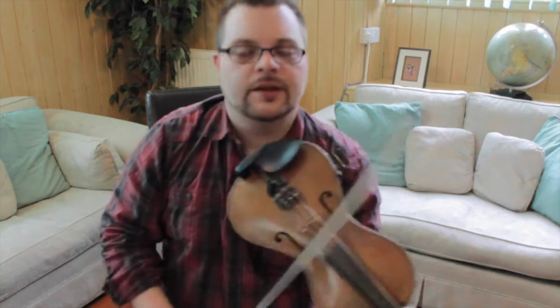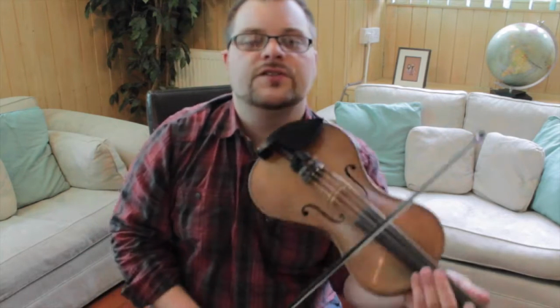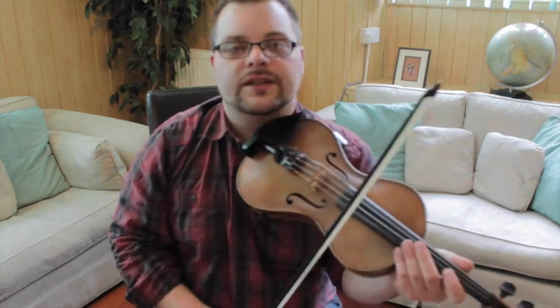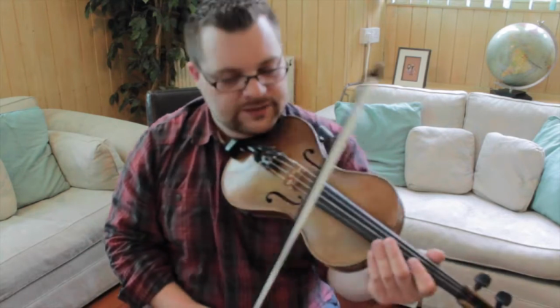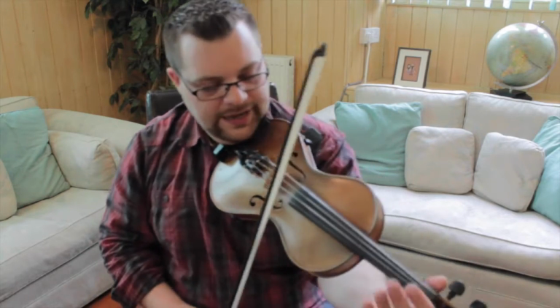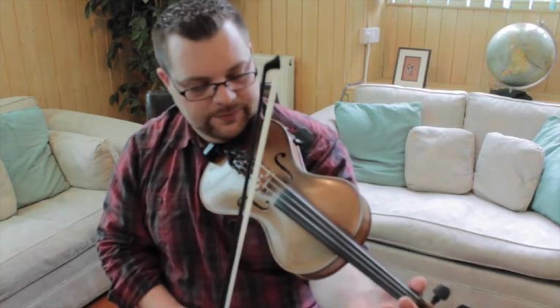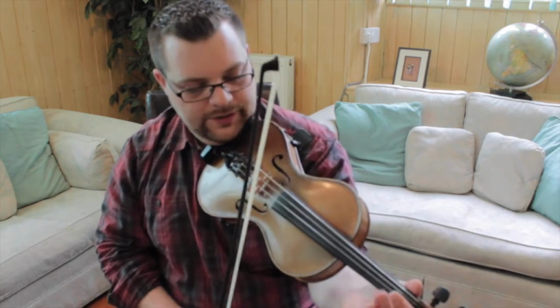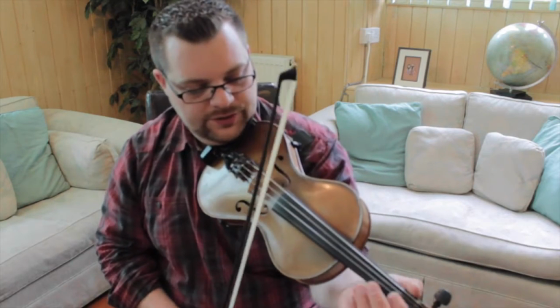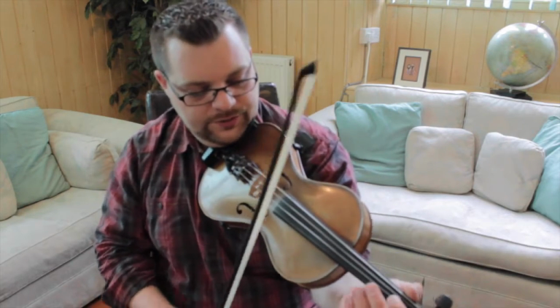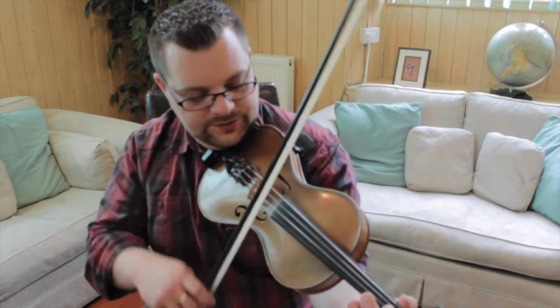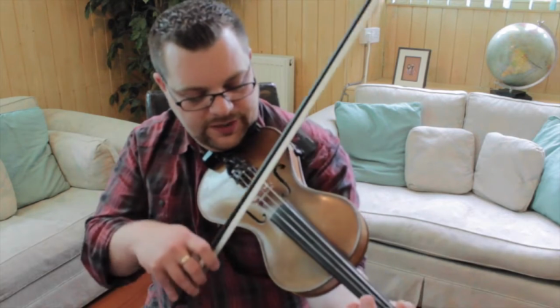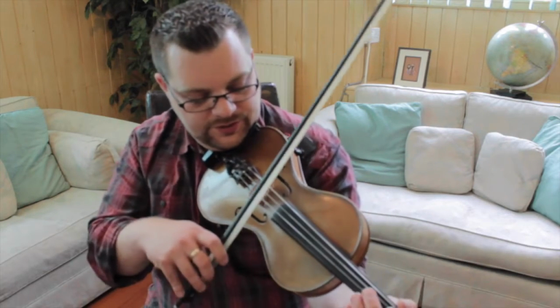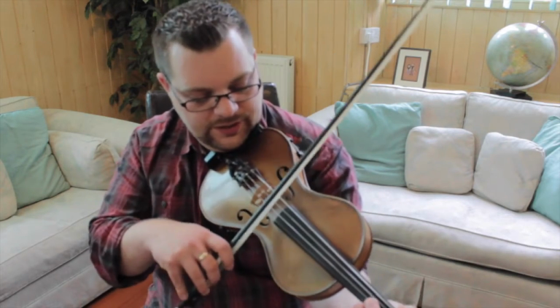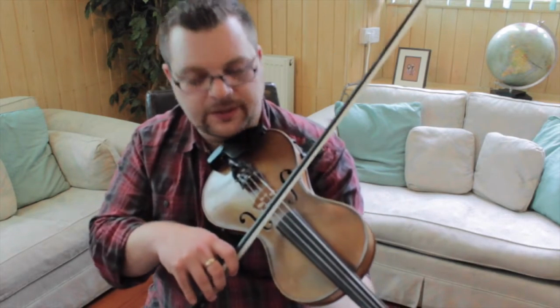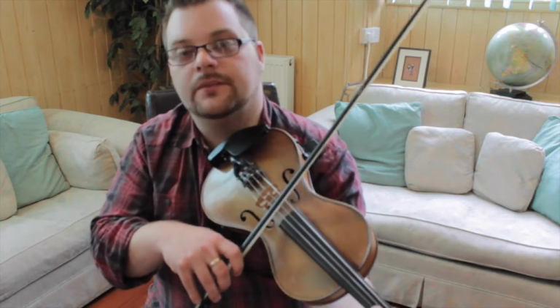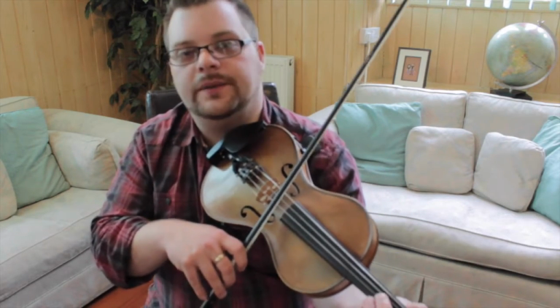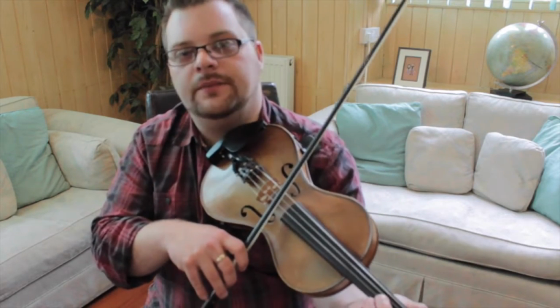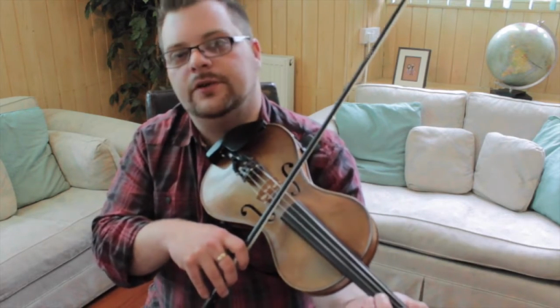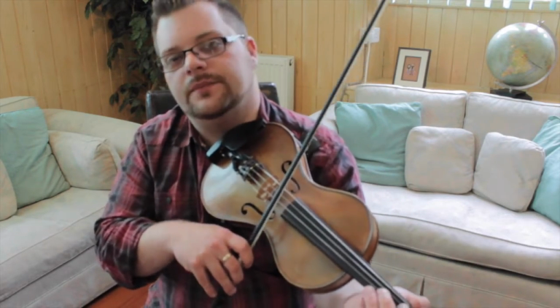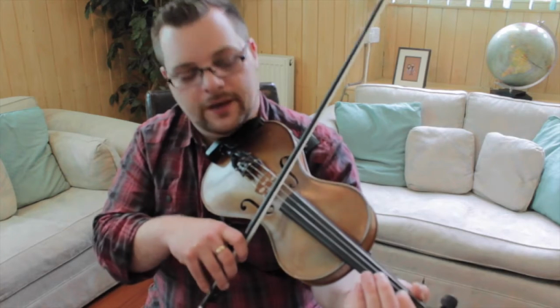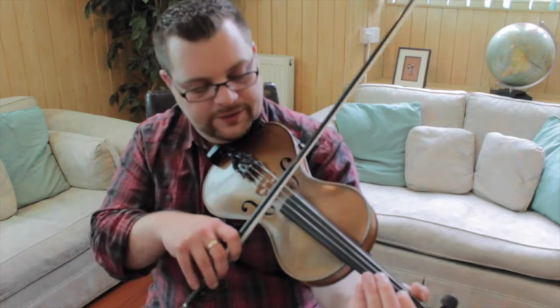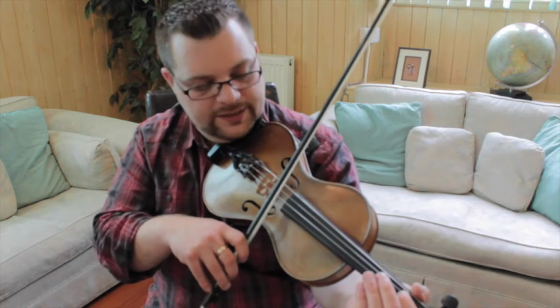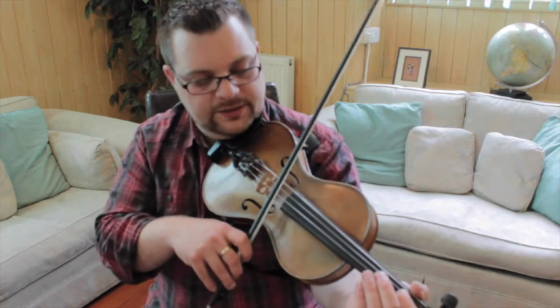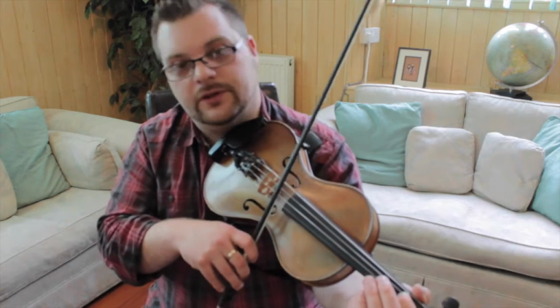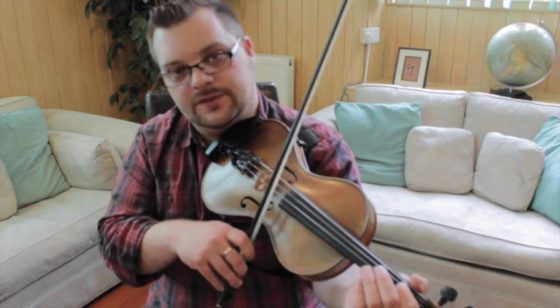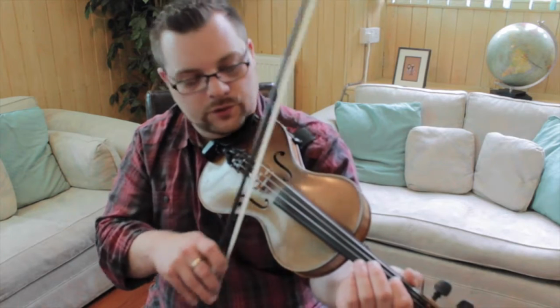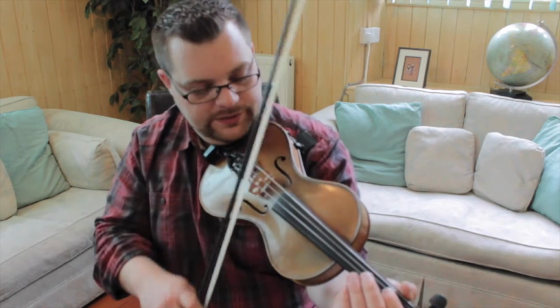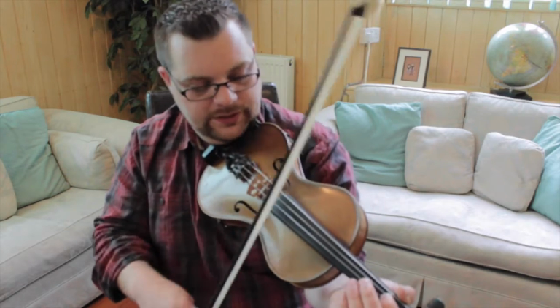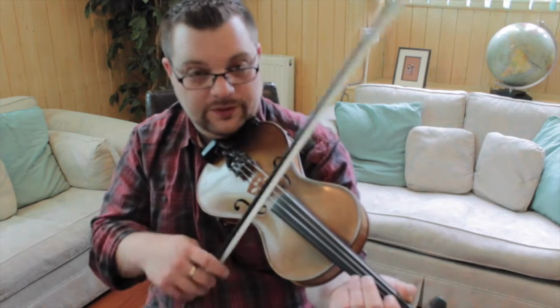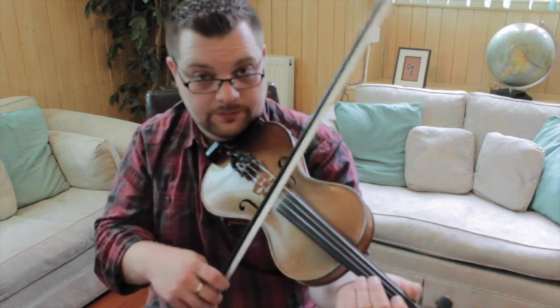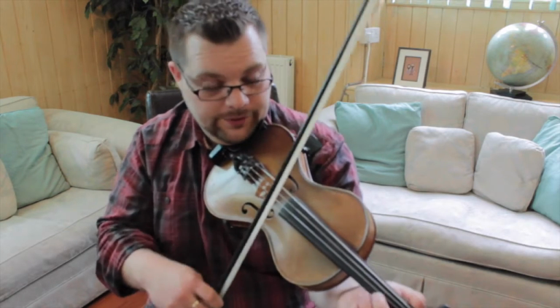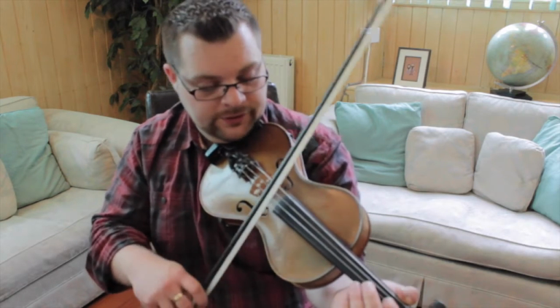So the second part of the tune starts on a B going up on the A string, going up to the open E with a burl.